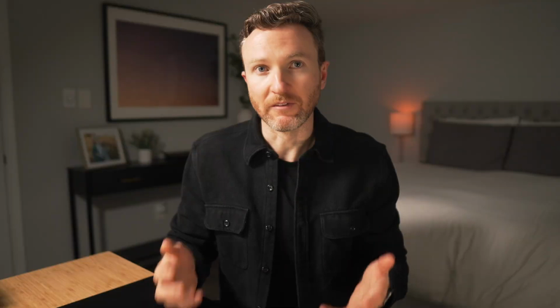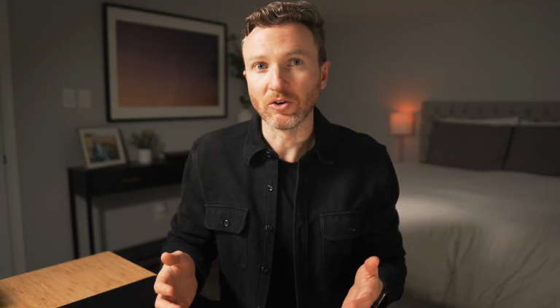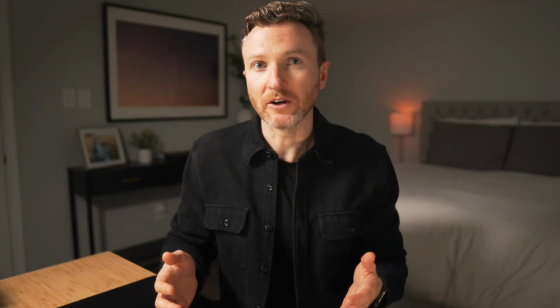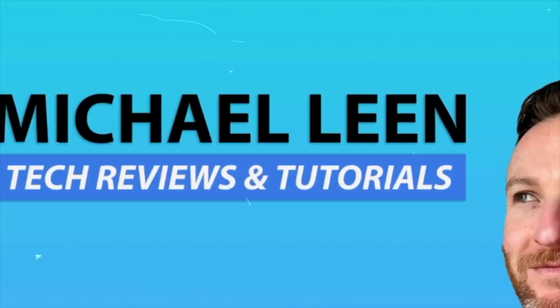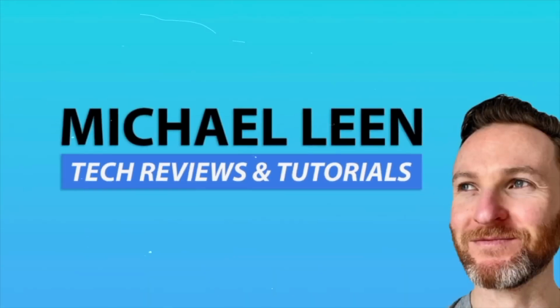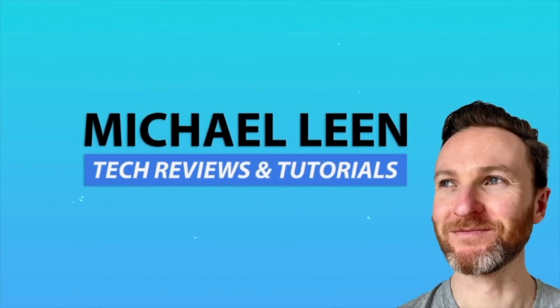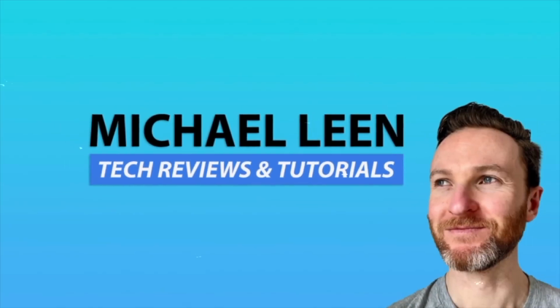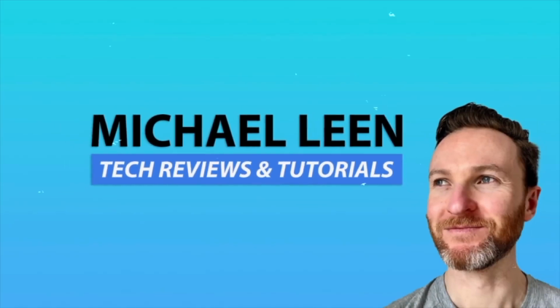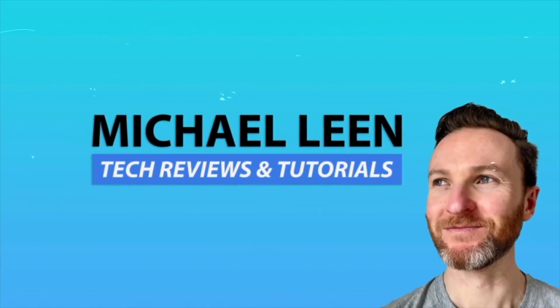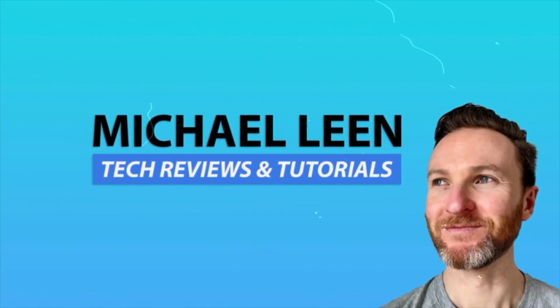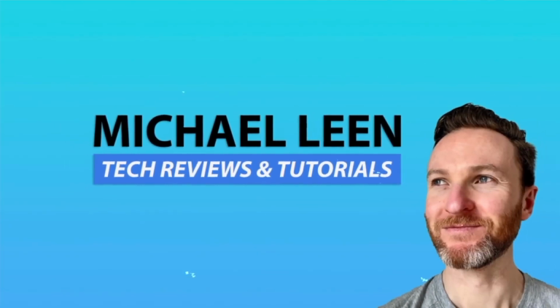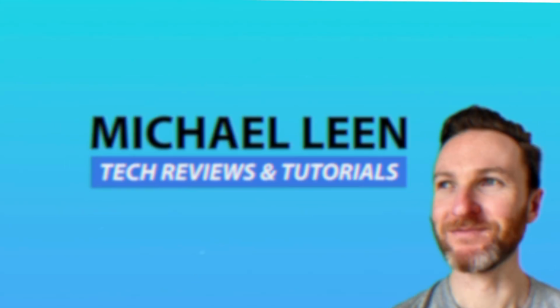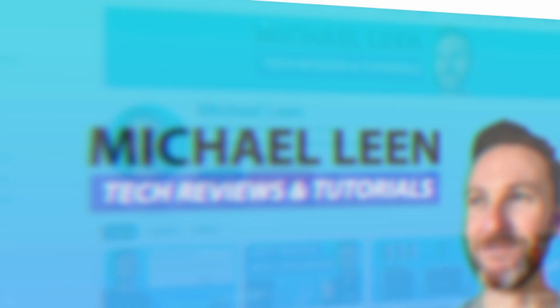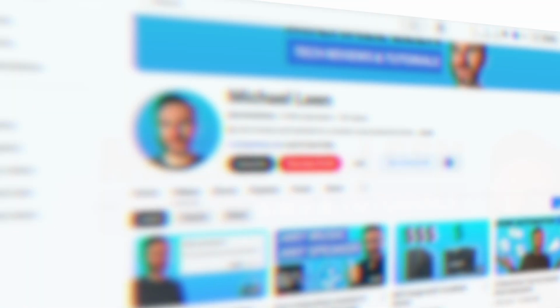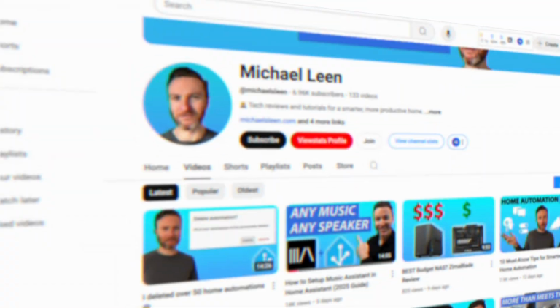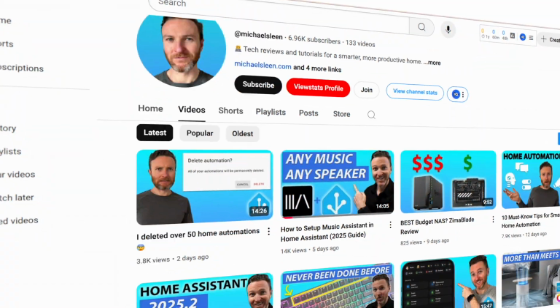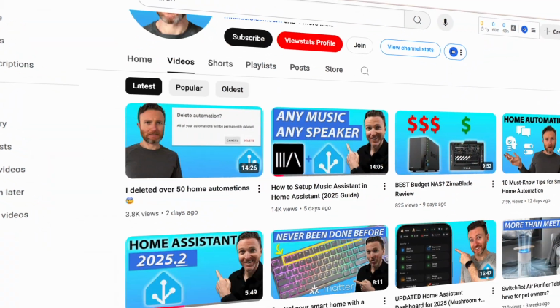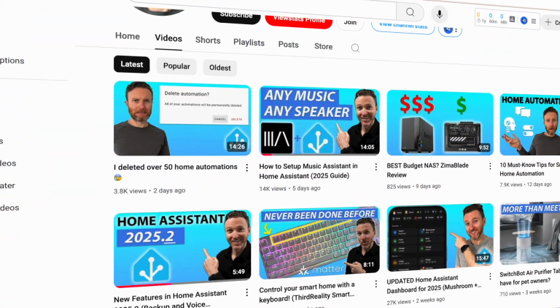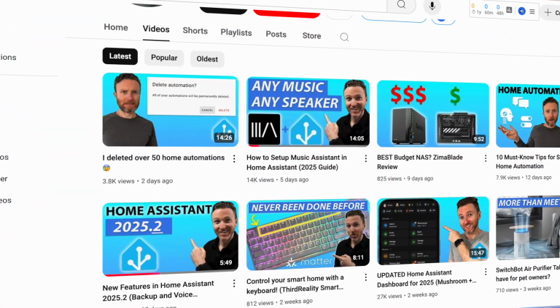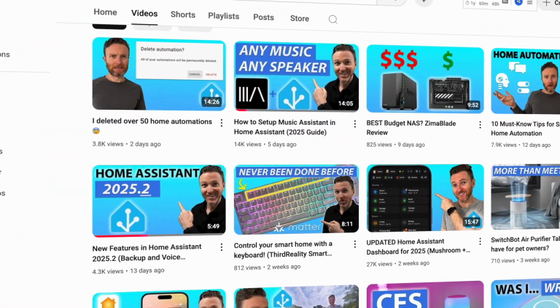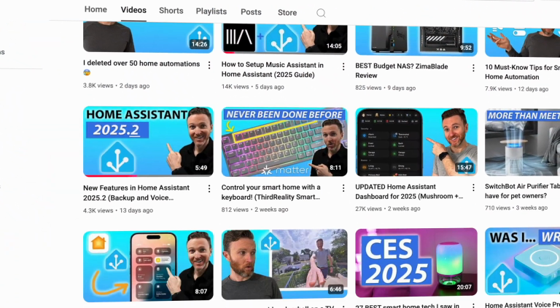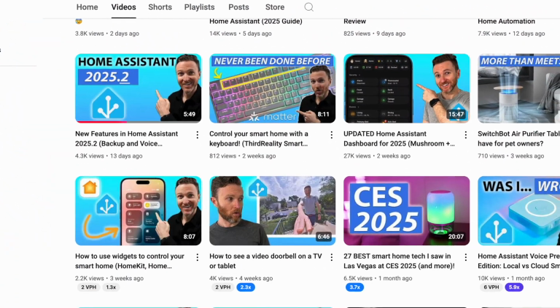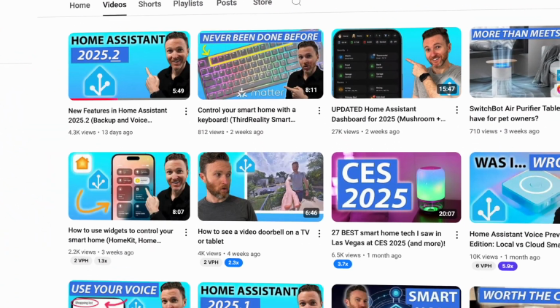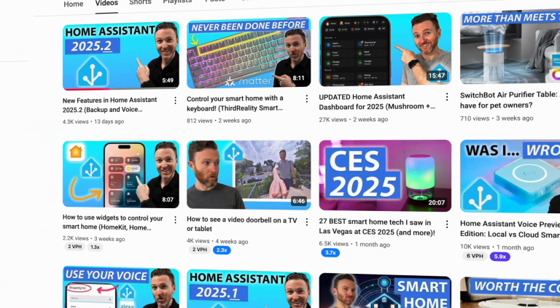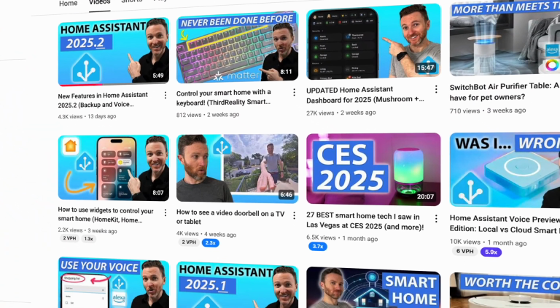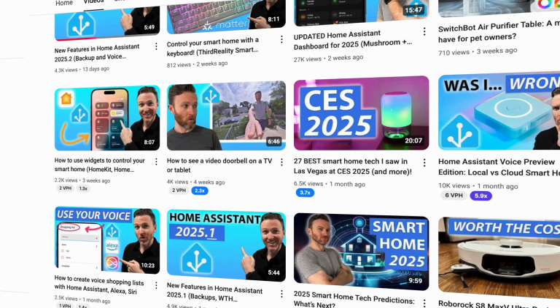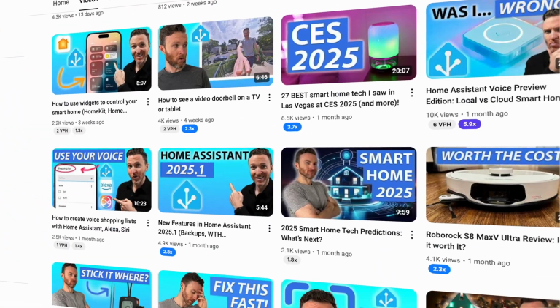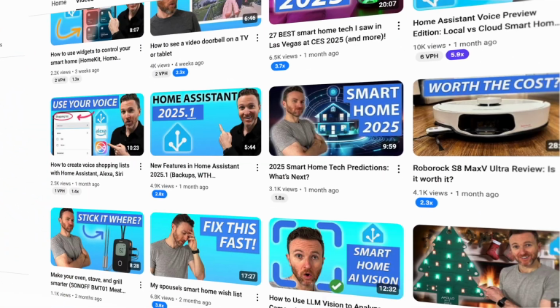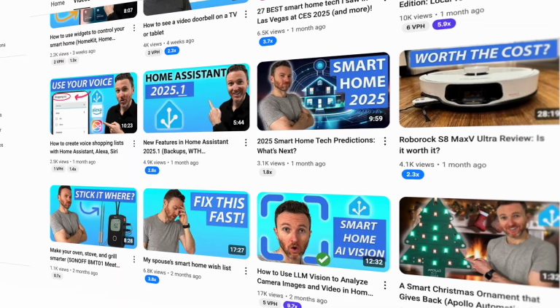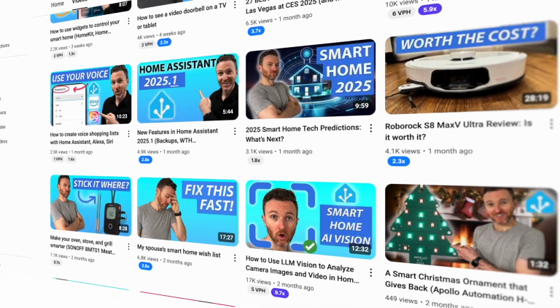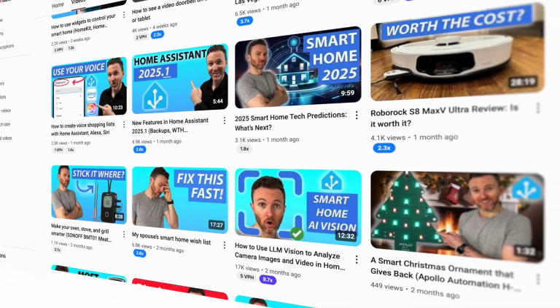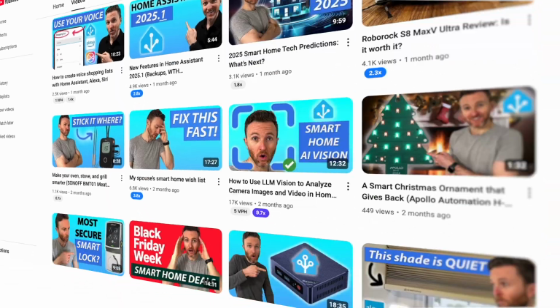If you're new here, my name is Michael Lane, and this channel is all about how tech can make you more productive, especially through home automation, with new videos every week.